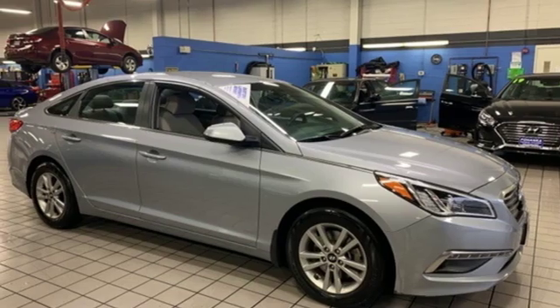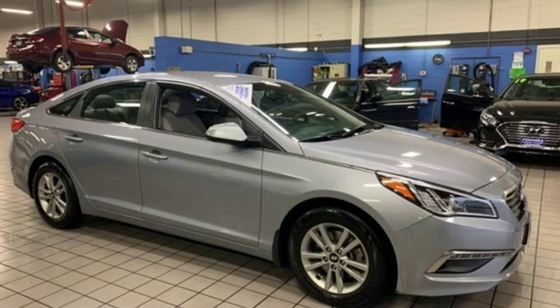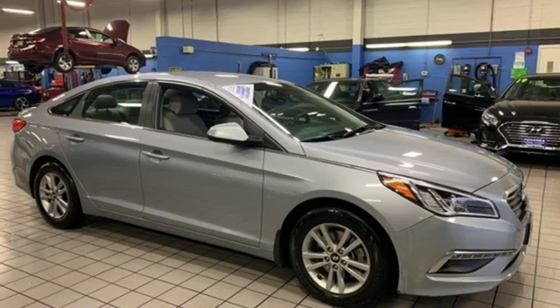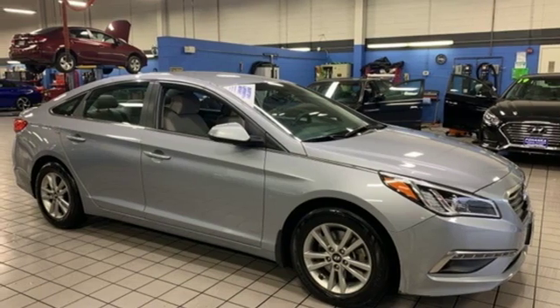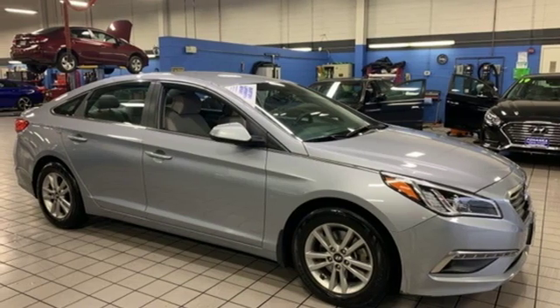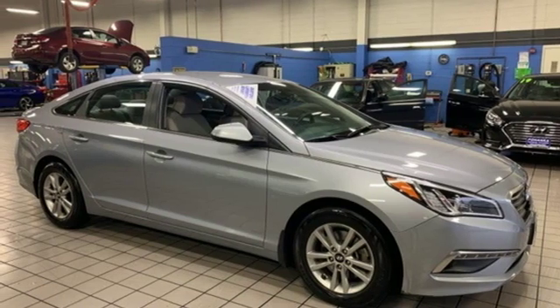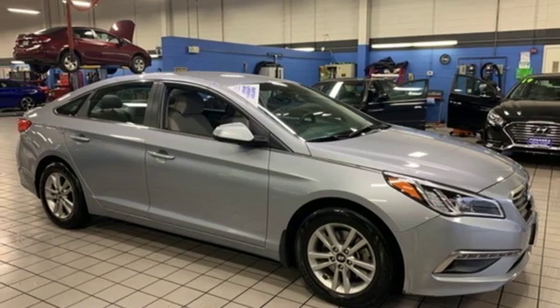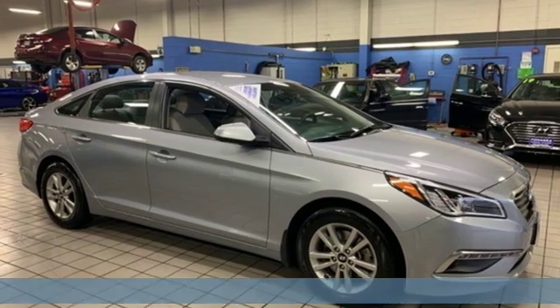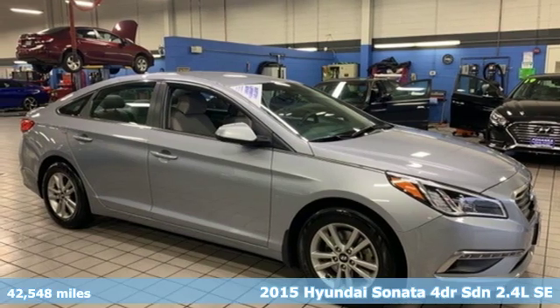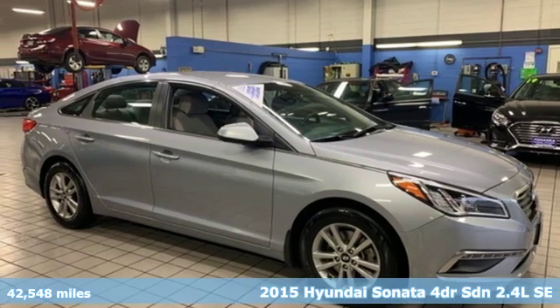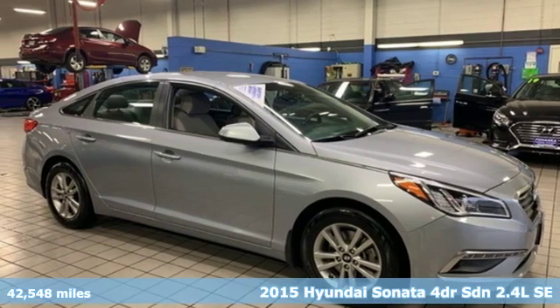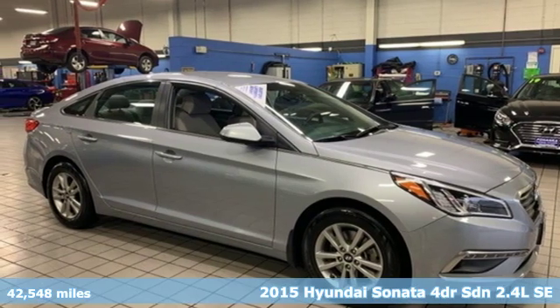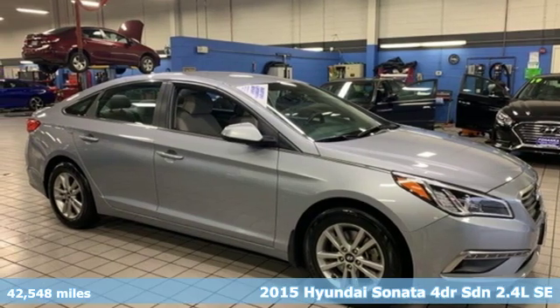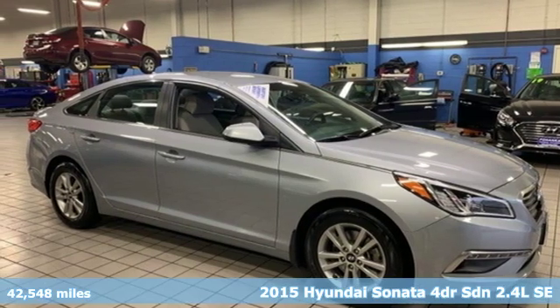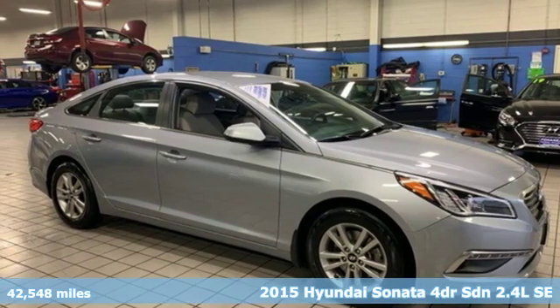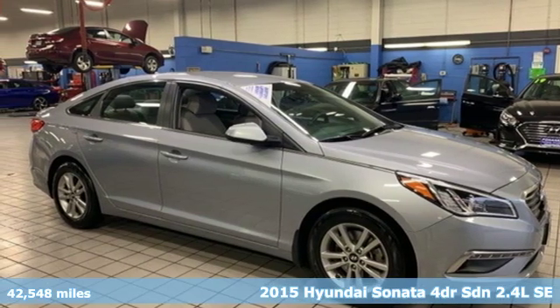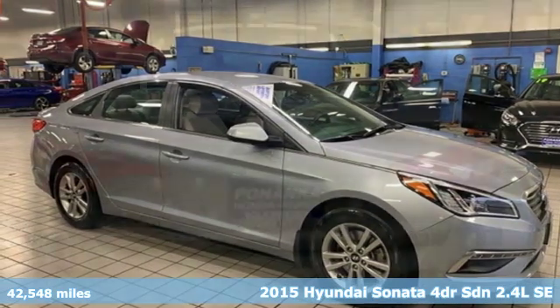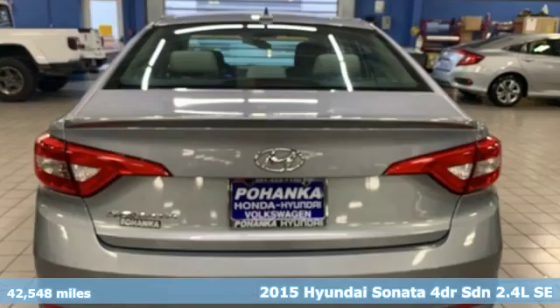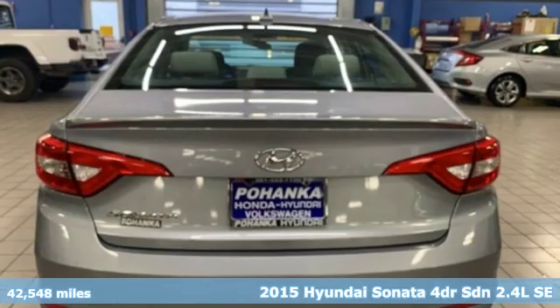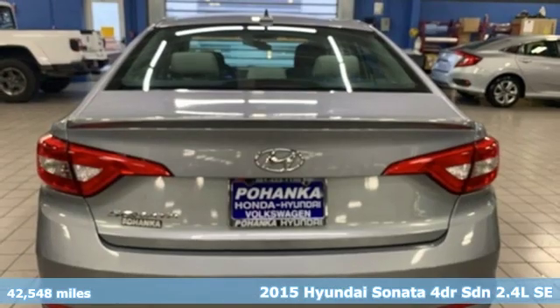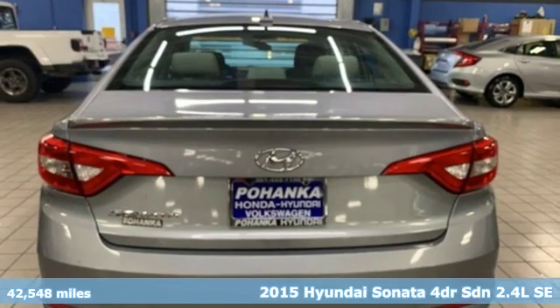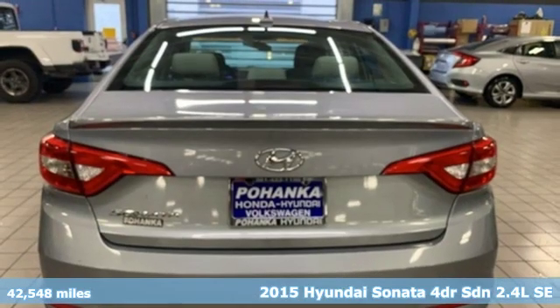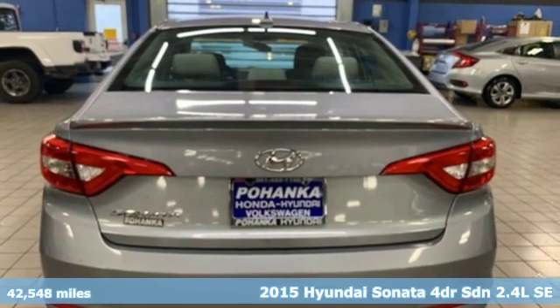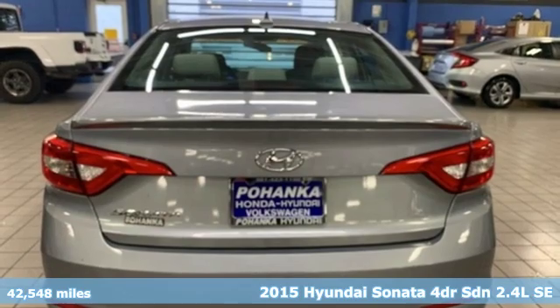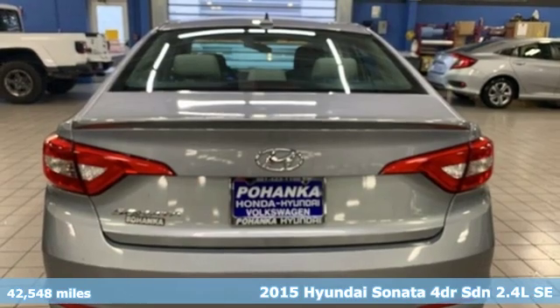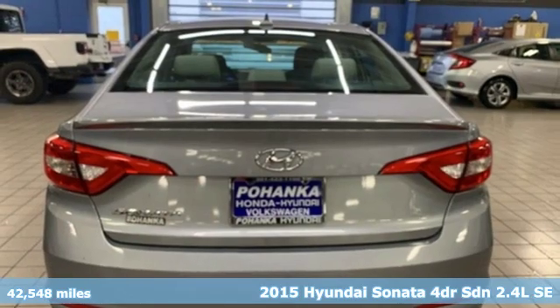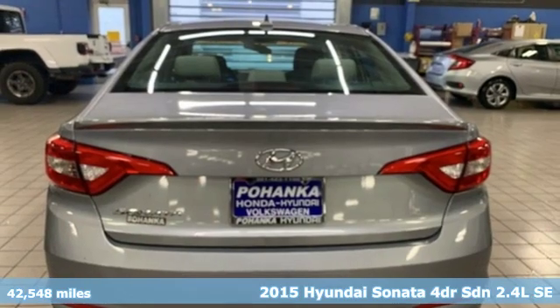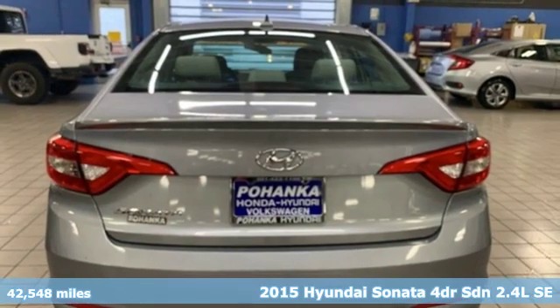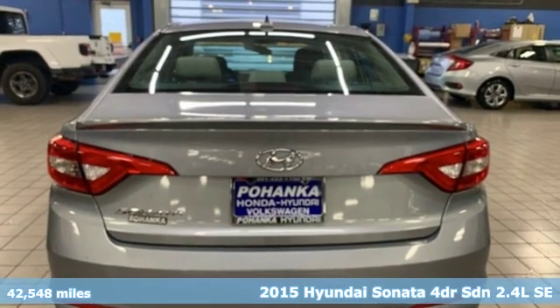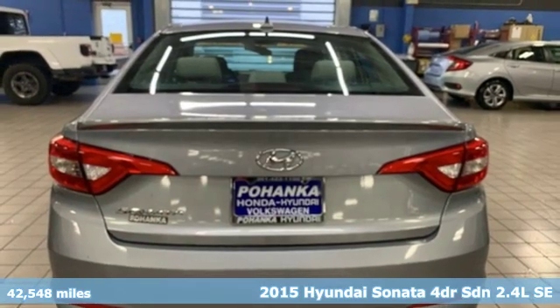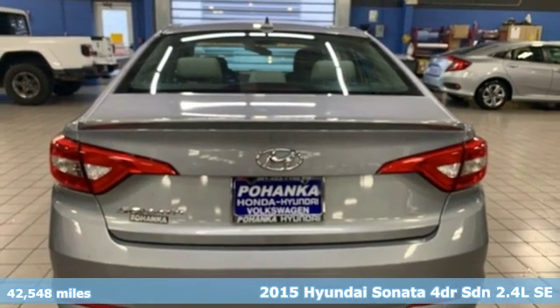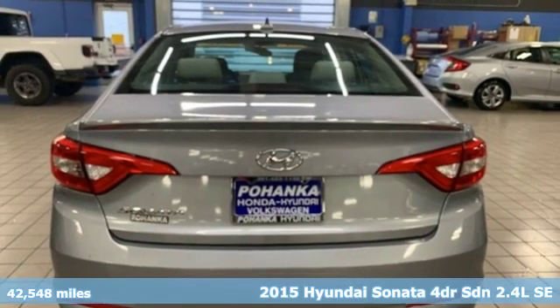It's a 2015 Hyundai Sonata. Challenging convention to find a better way — it's the Hyundai way.